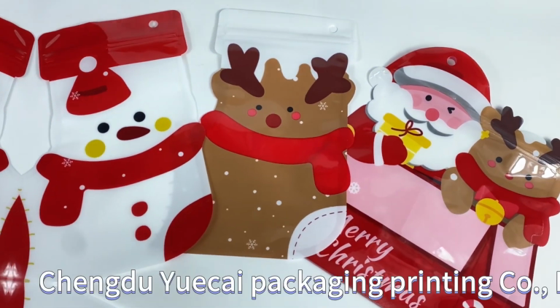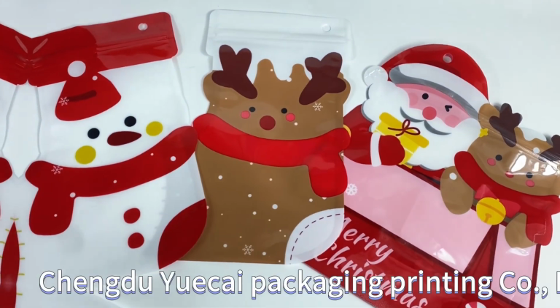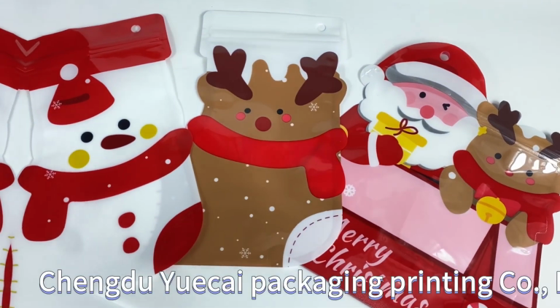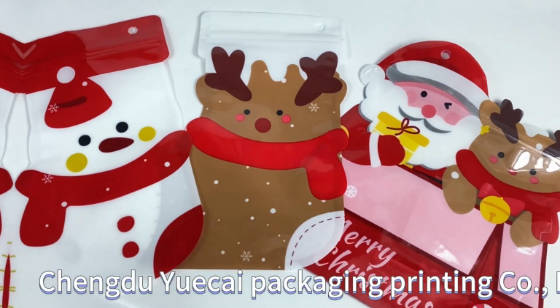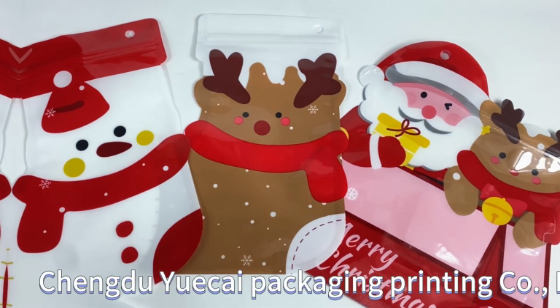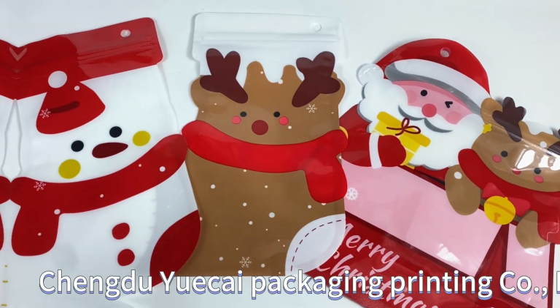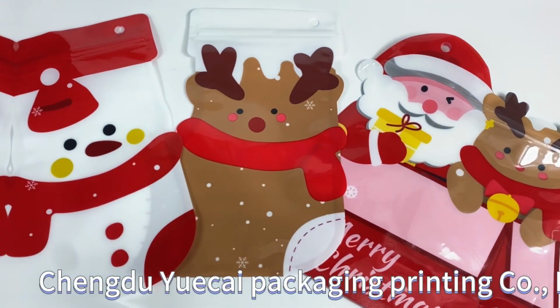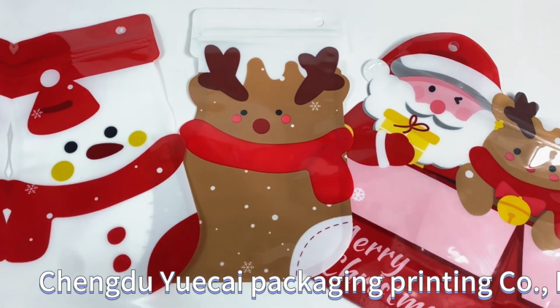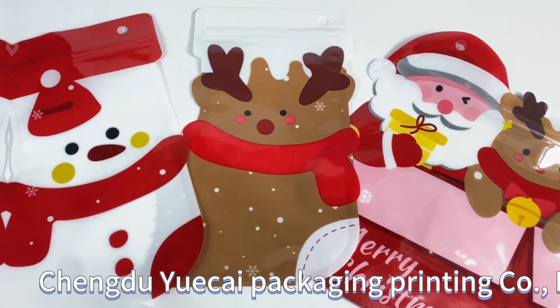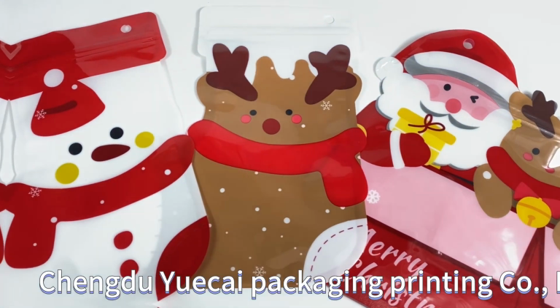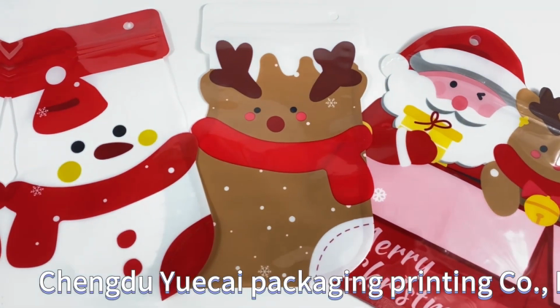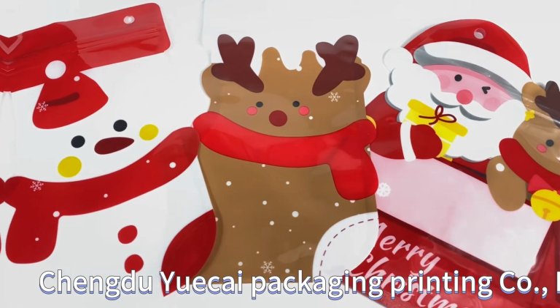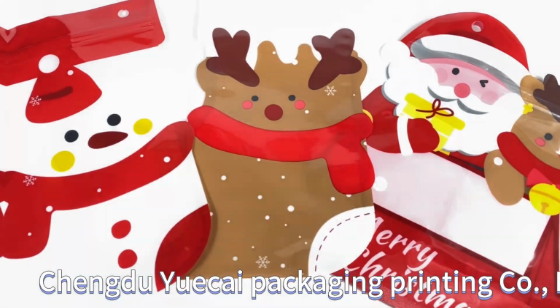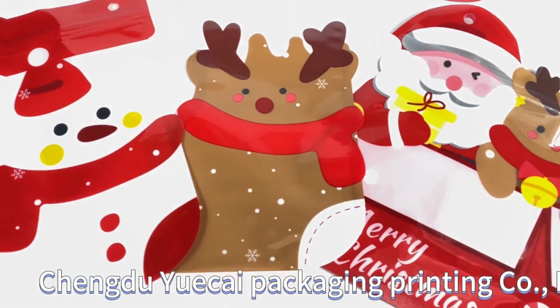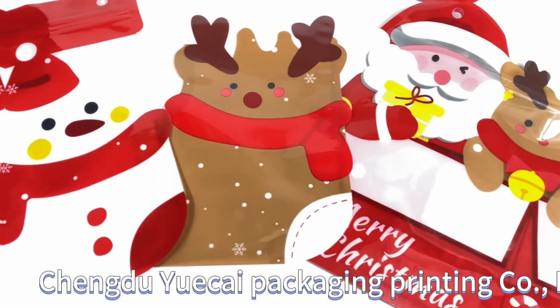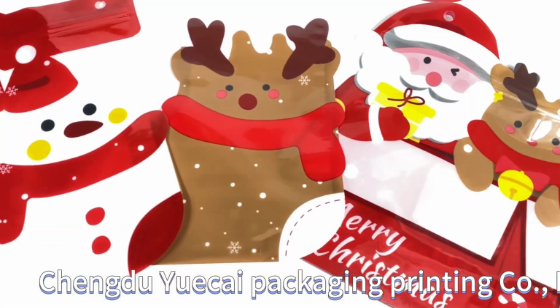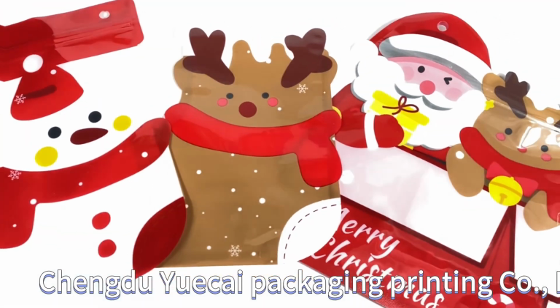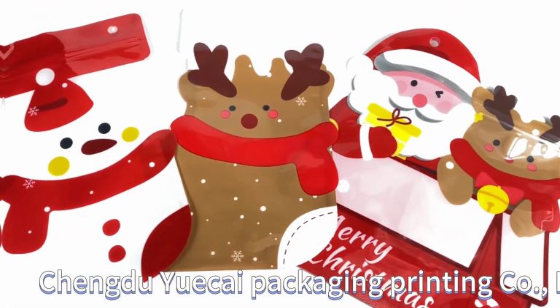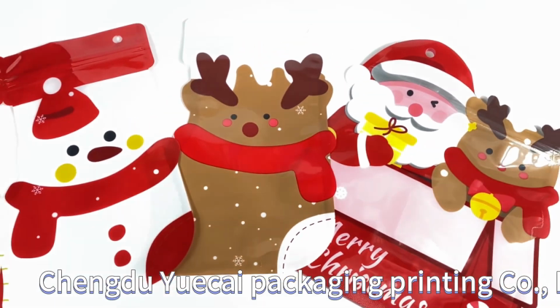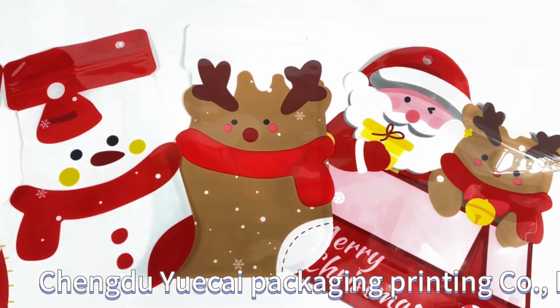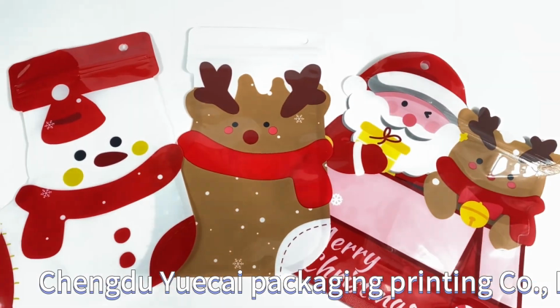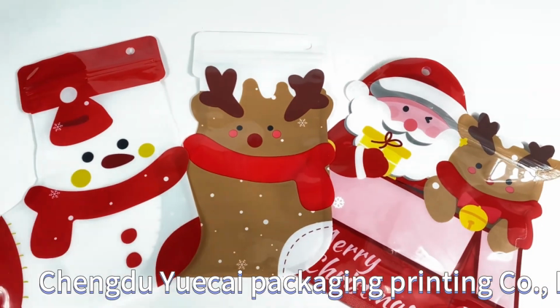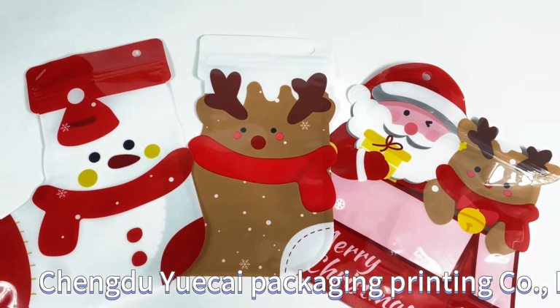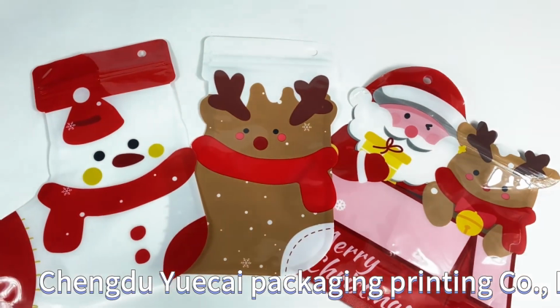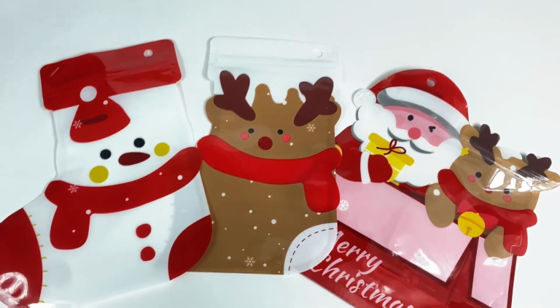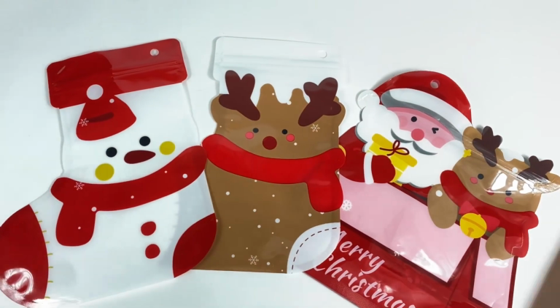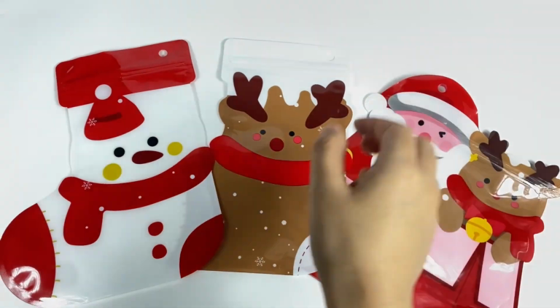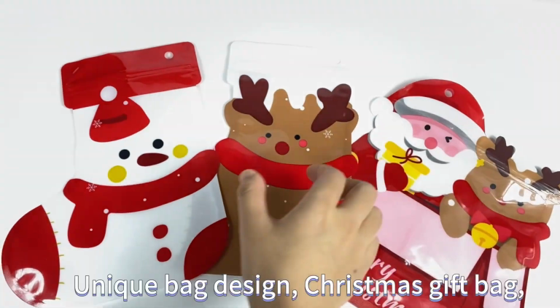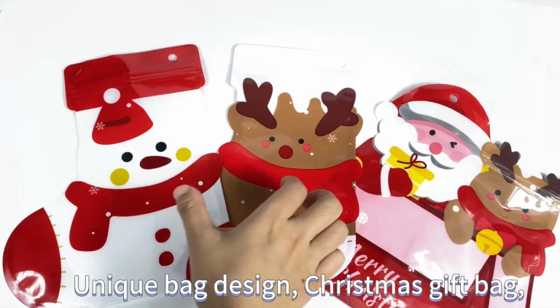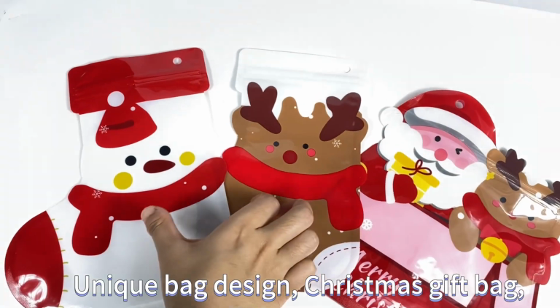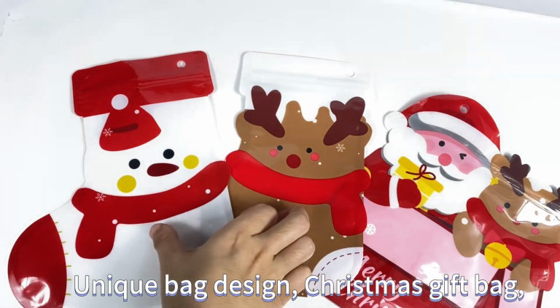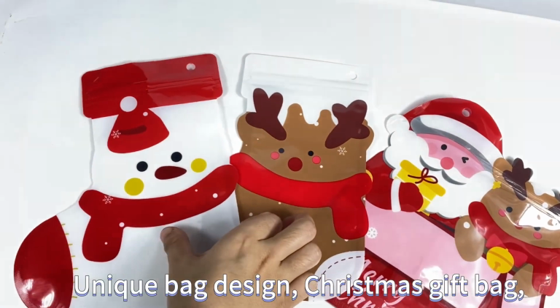Chen Du, Yuezhai Packaging Printing Co. LTD — Unique Bag Design.